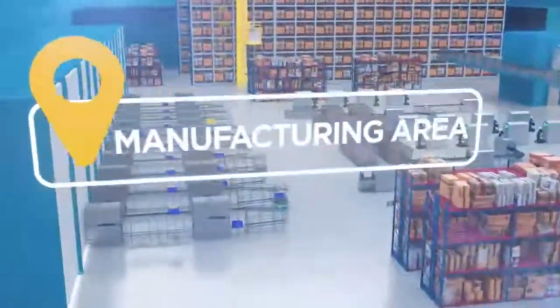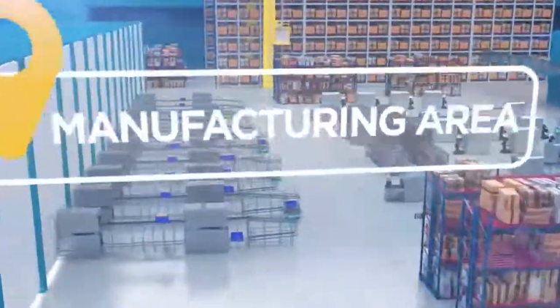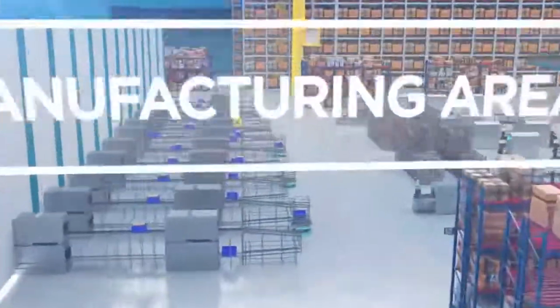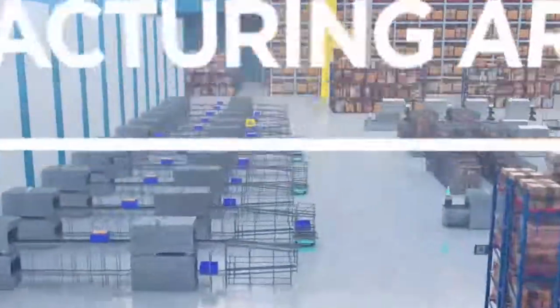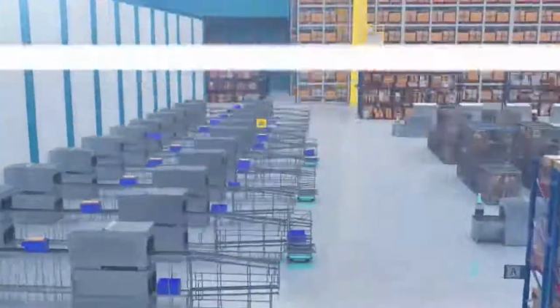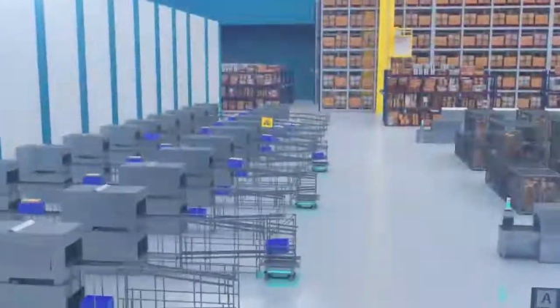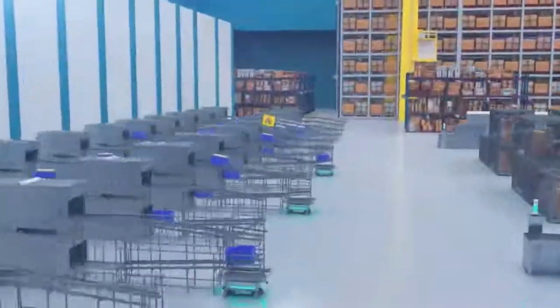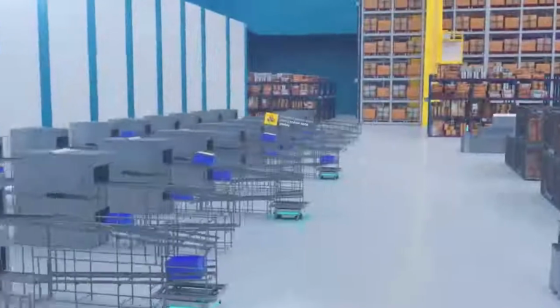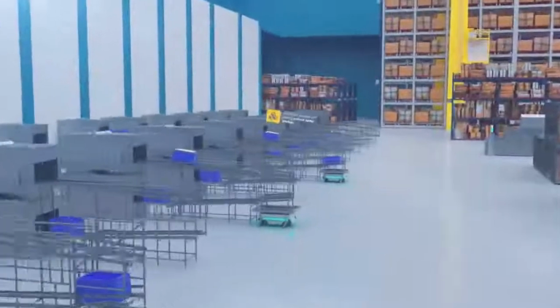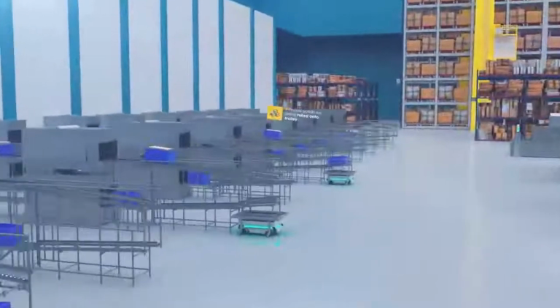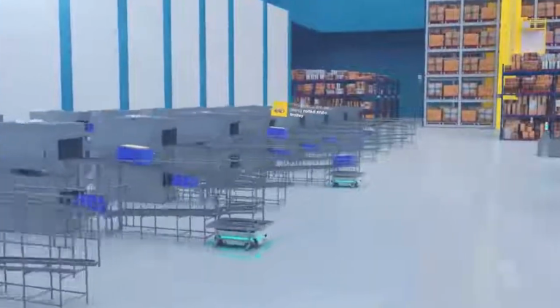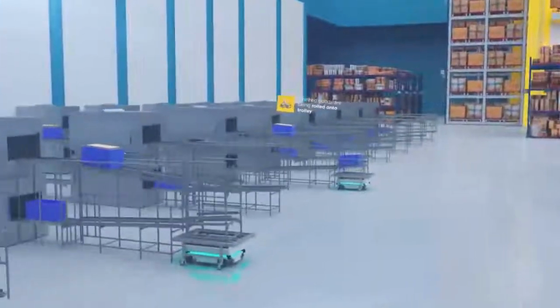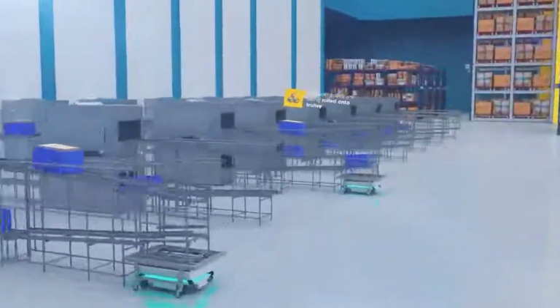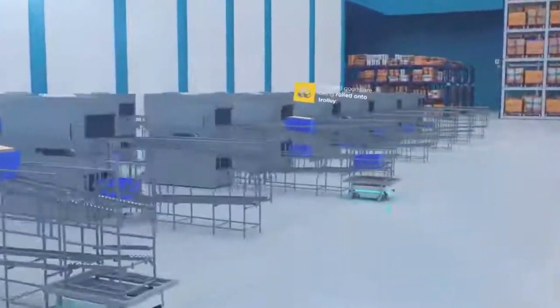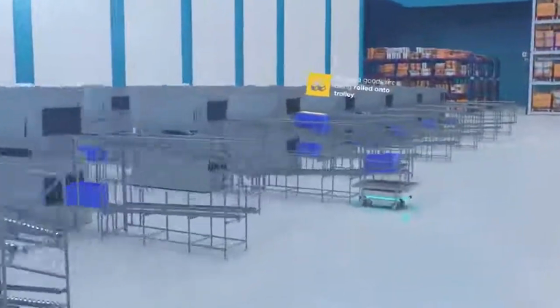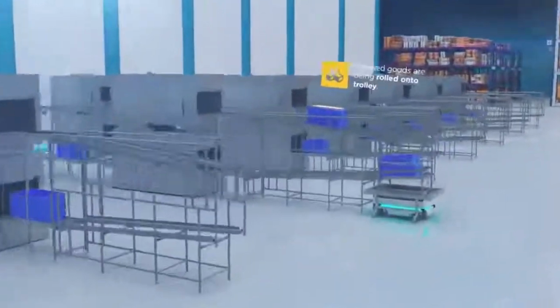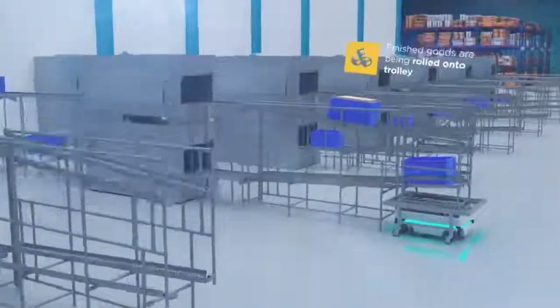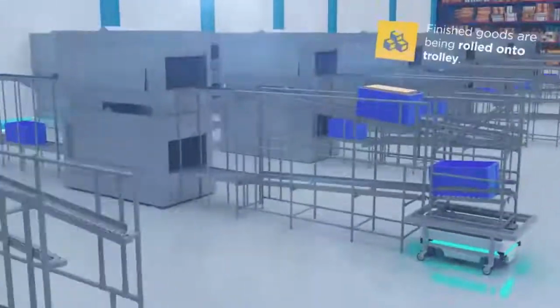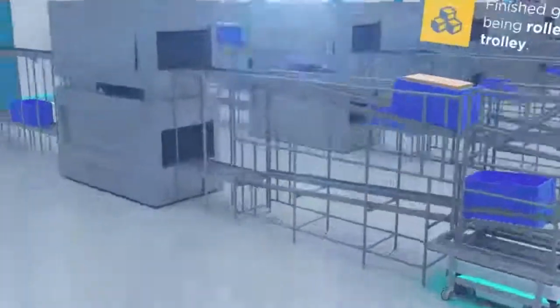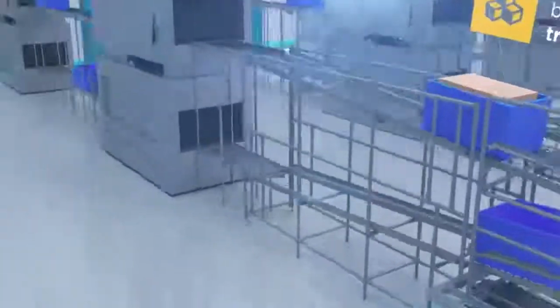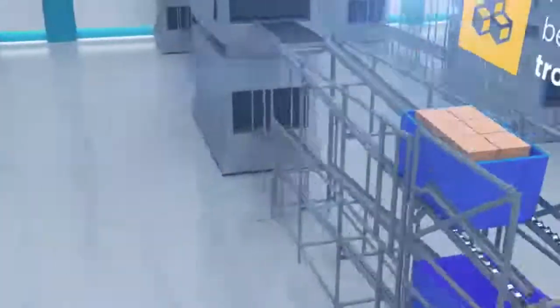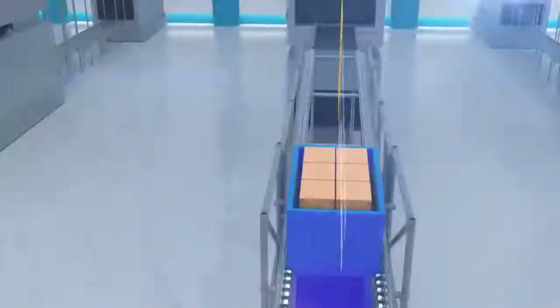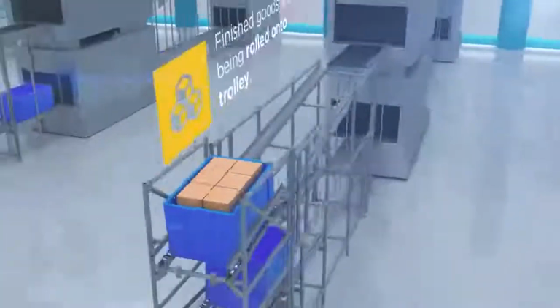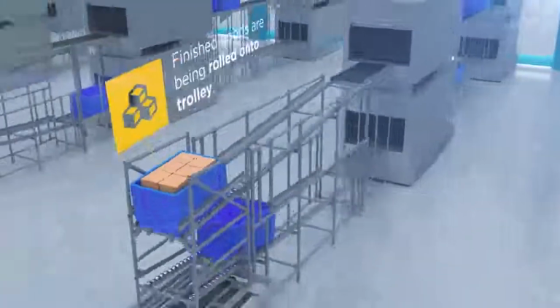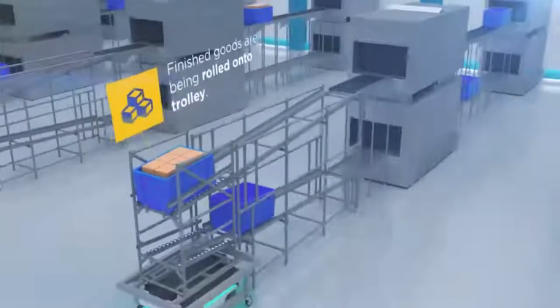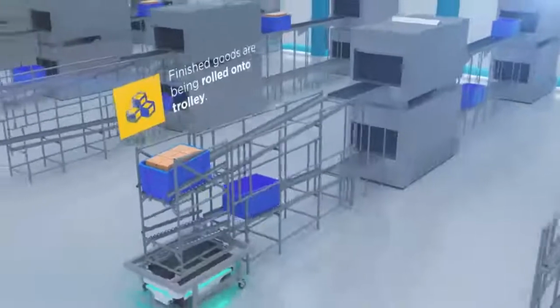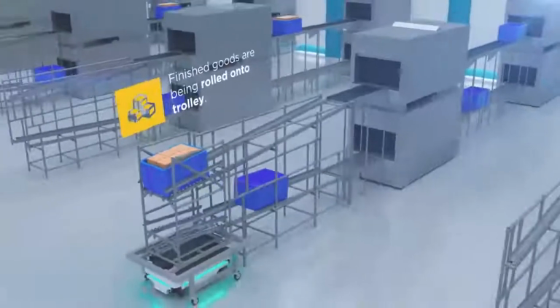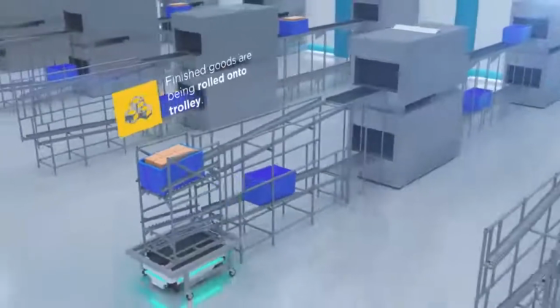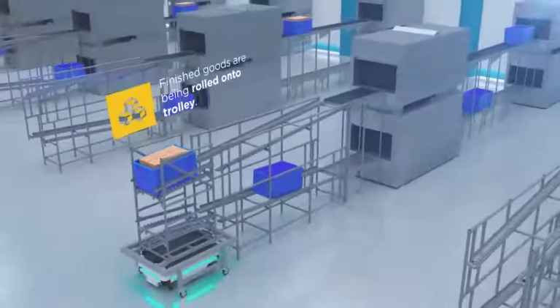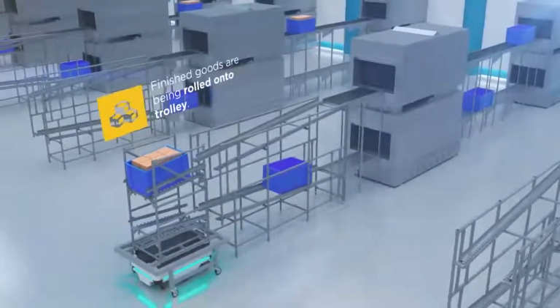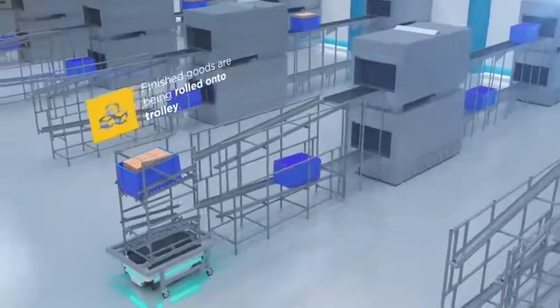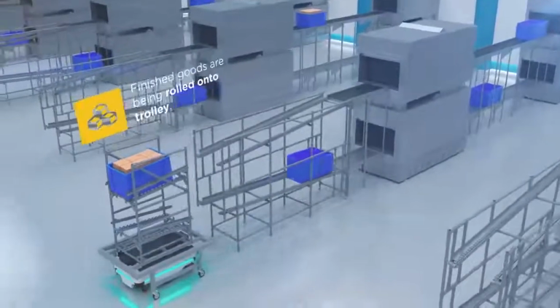Optimize material handling workflows with our suite of autonomous mobile robots, or AMRs, and add-on tools.